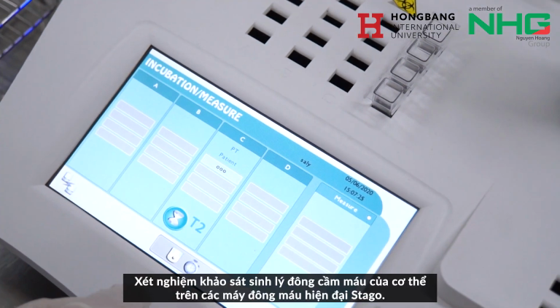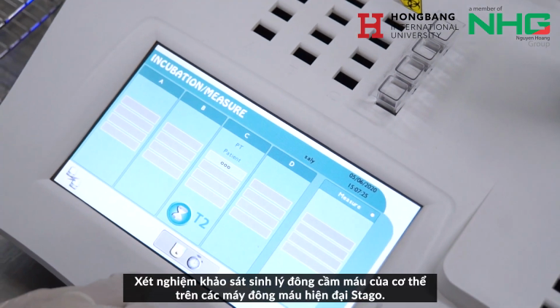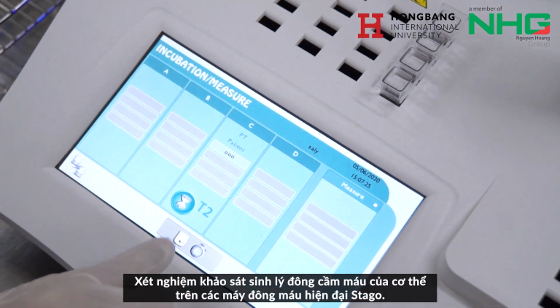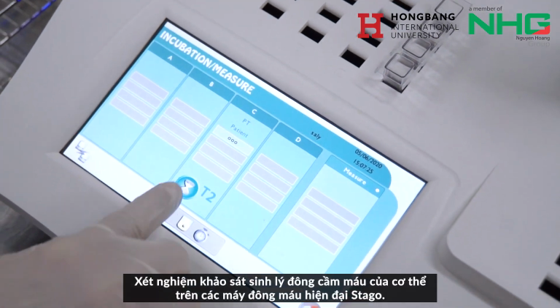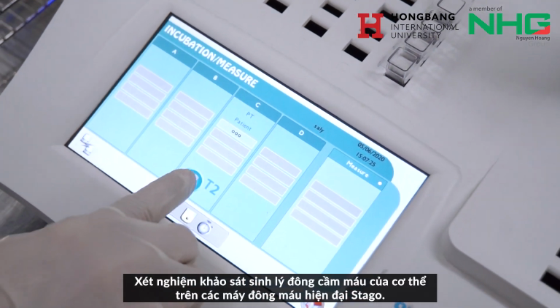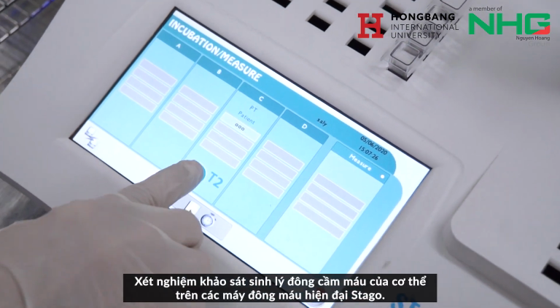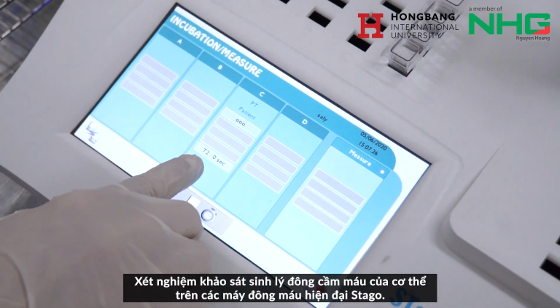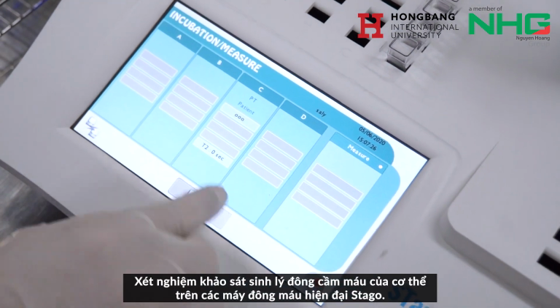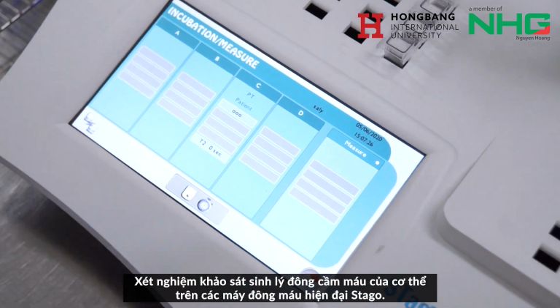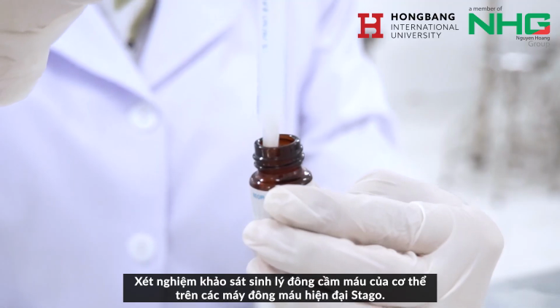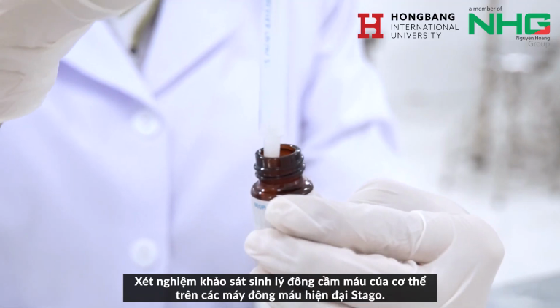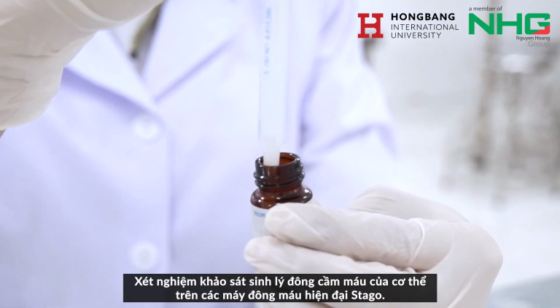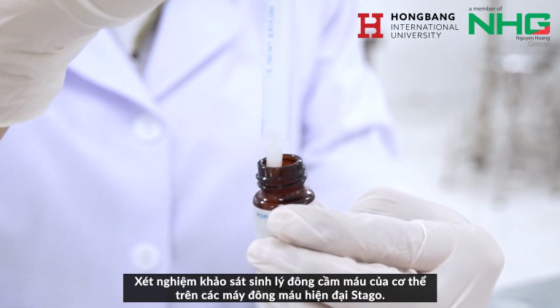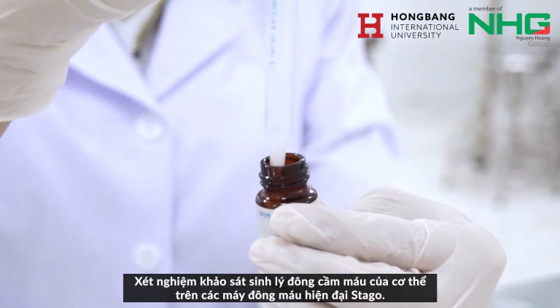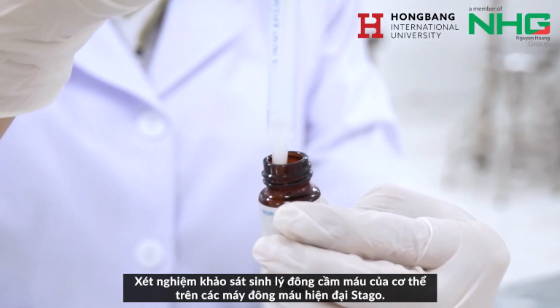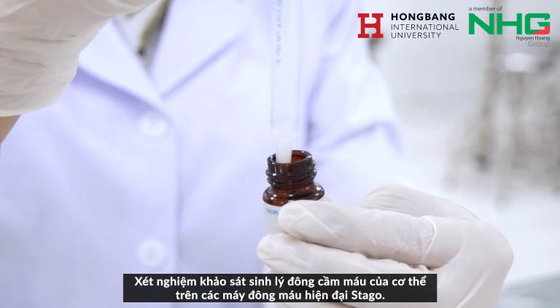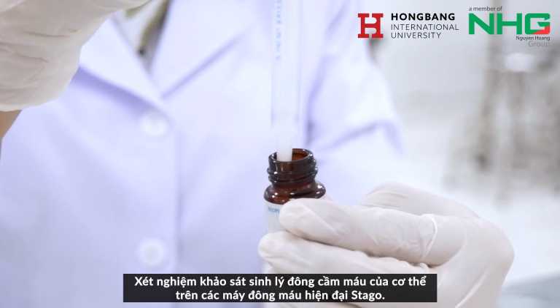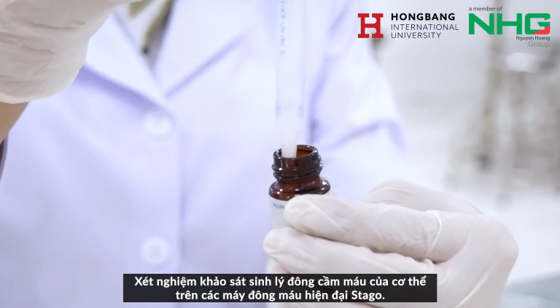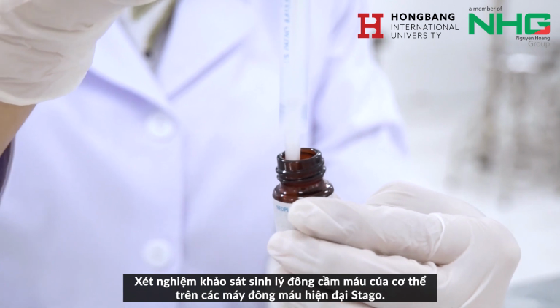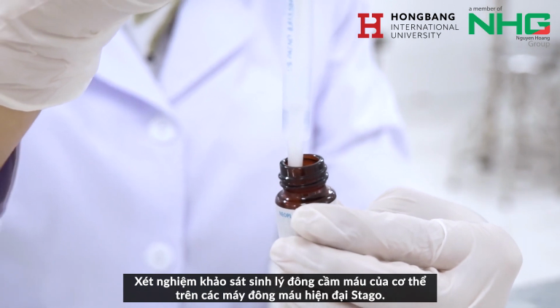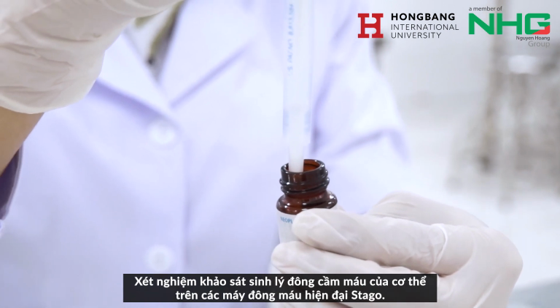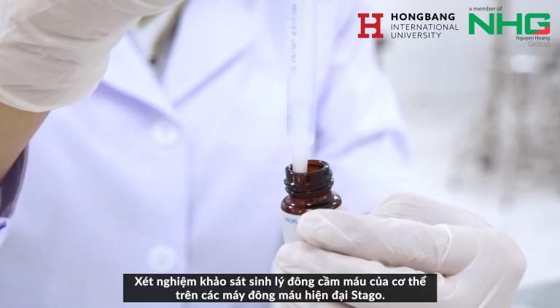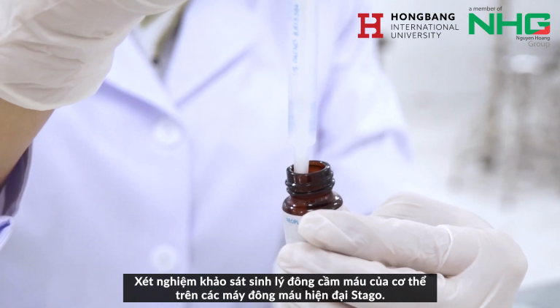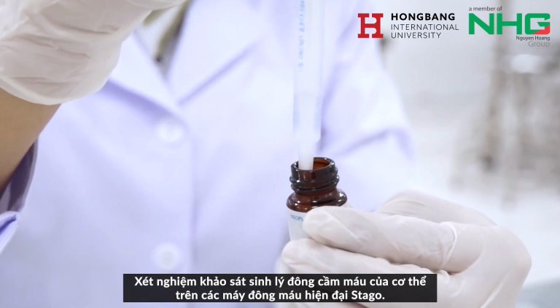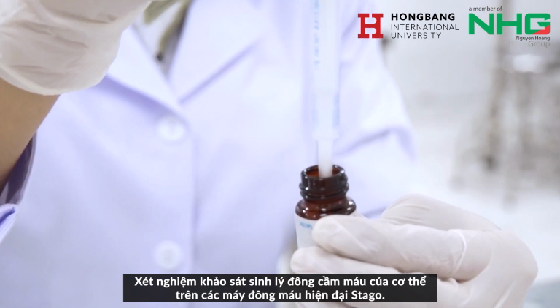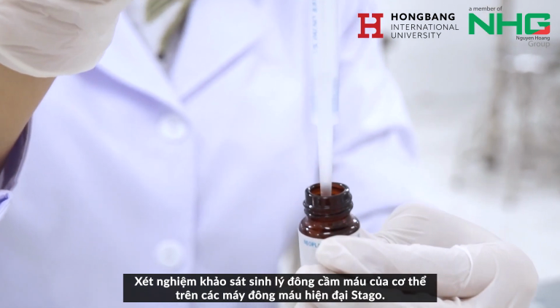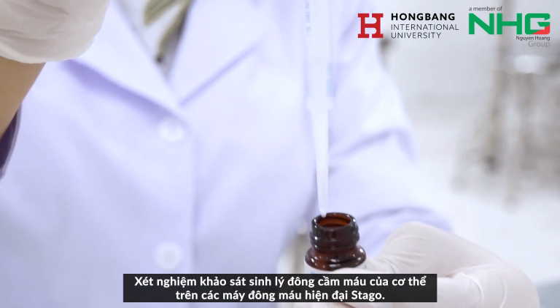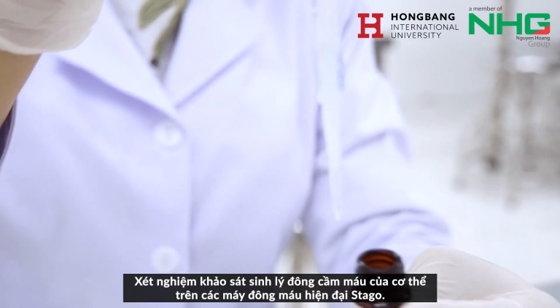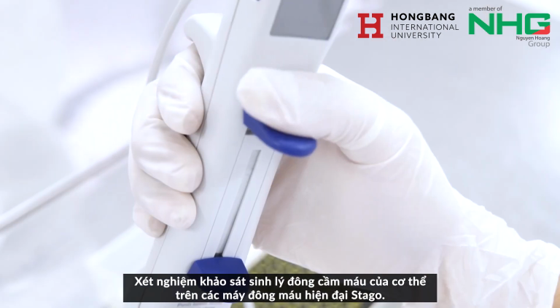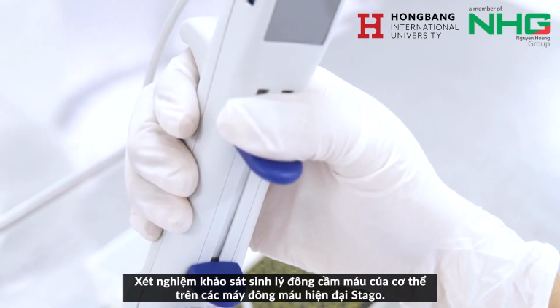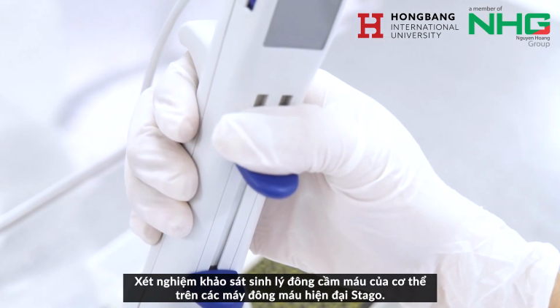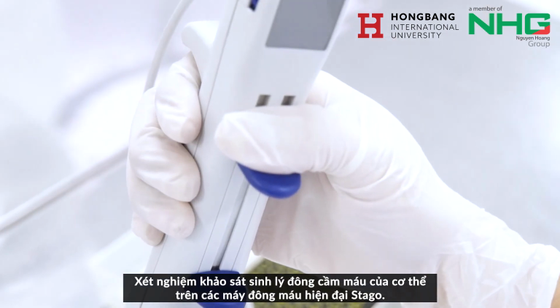The coagulation test is performed on the model machine like Stargo.